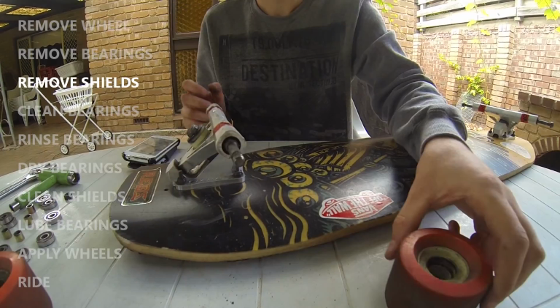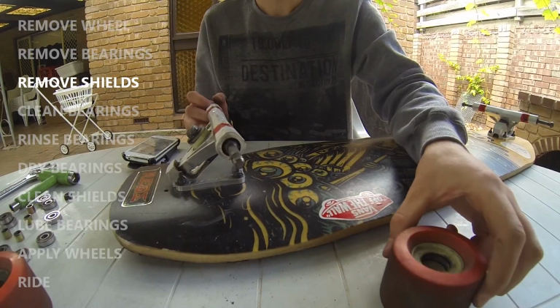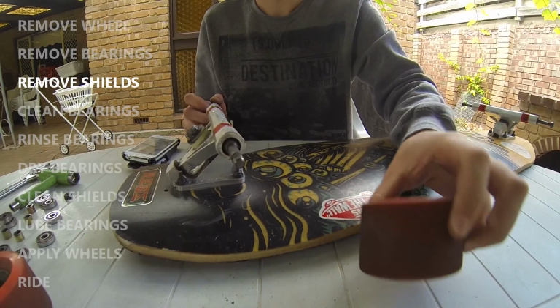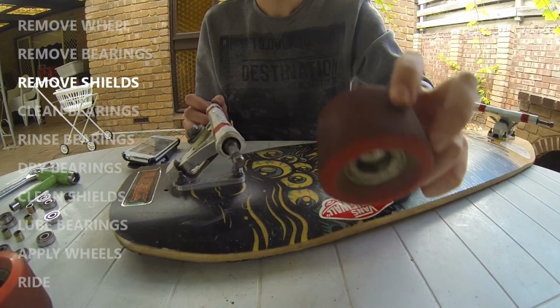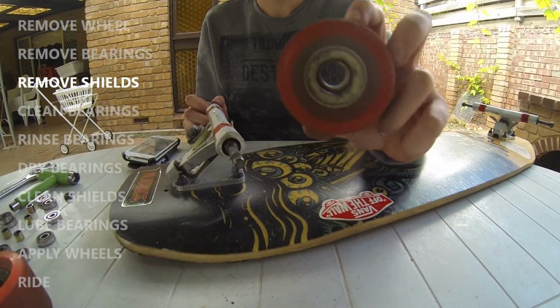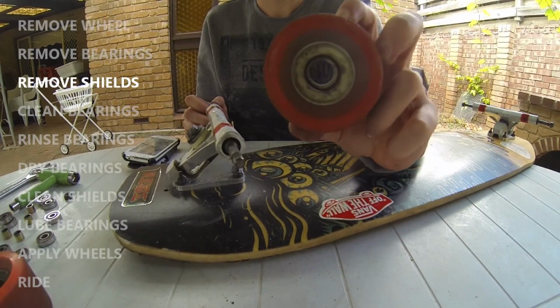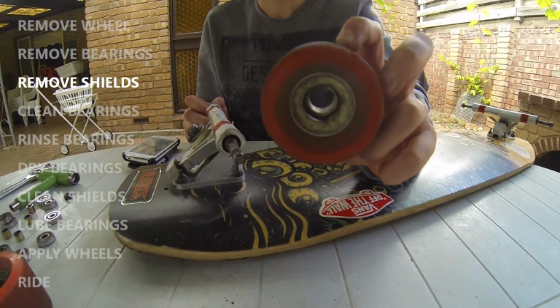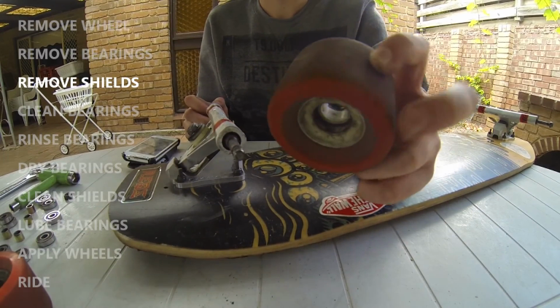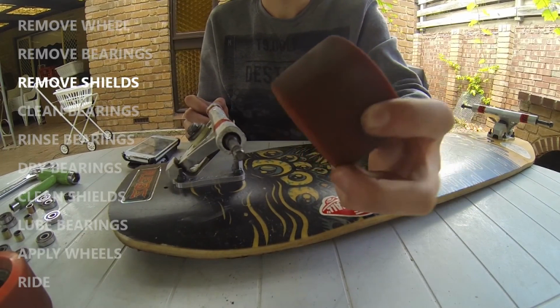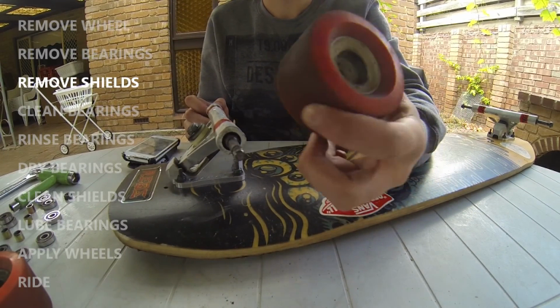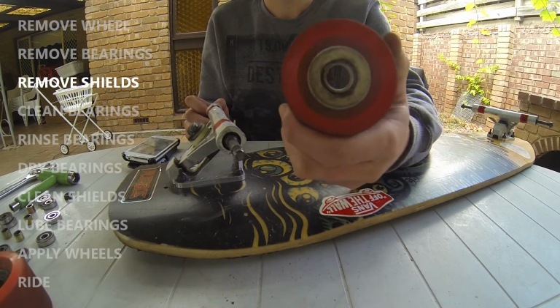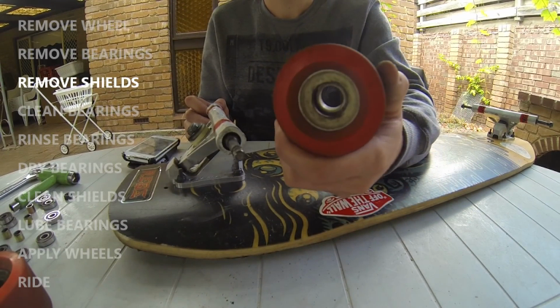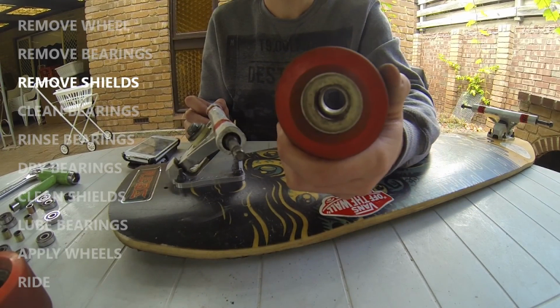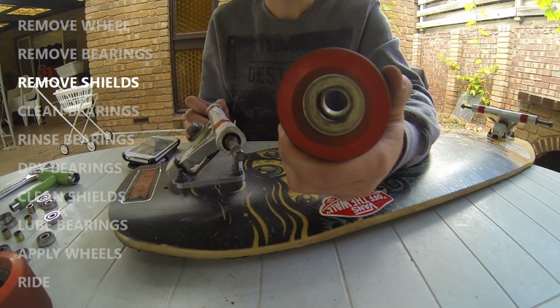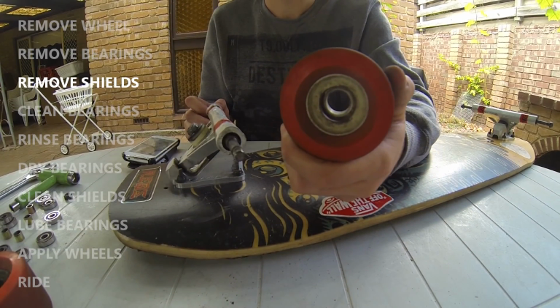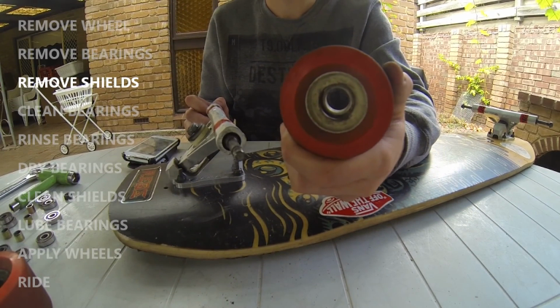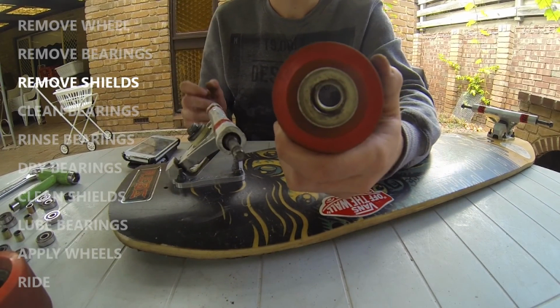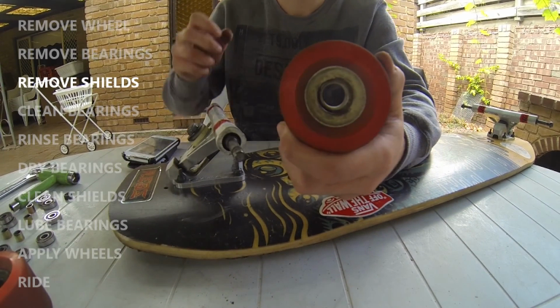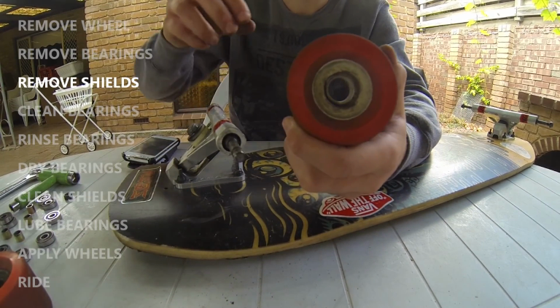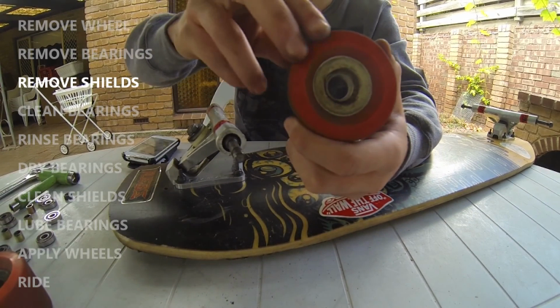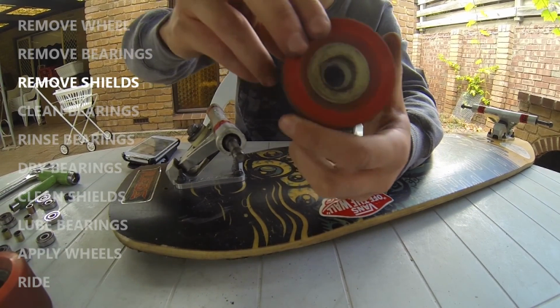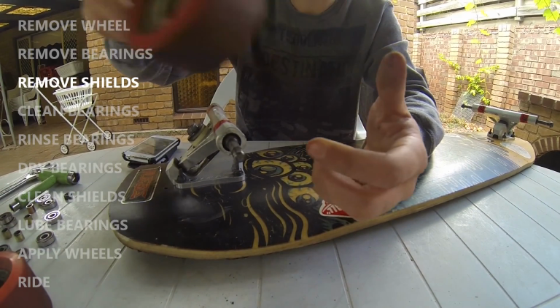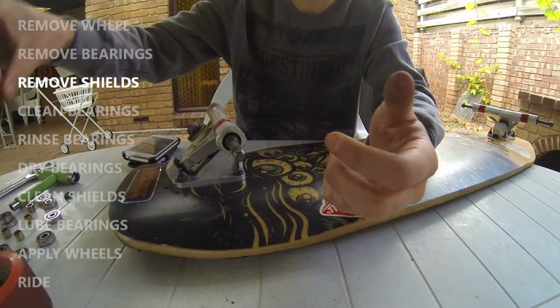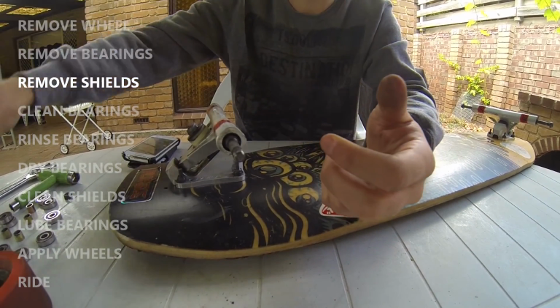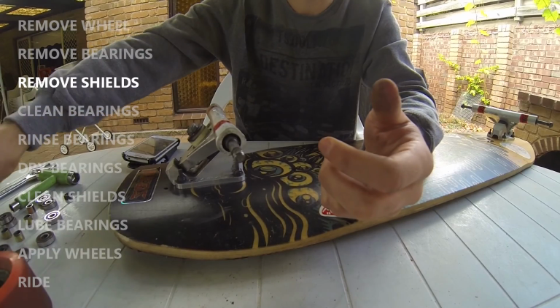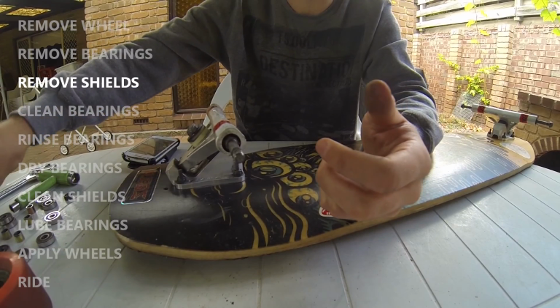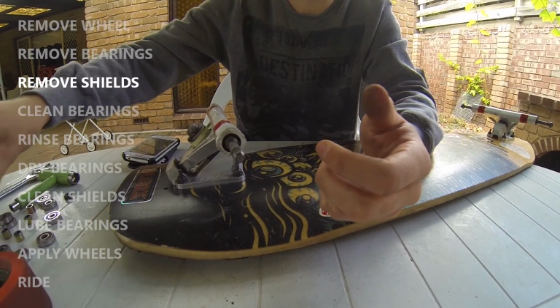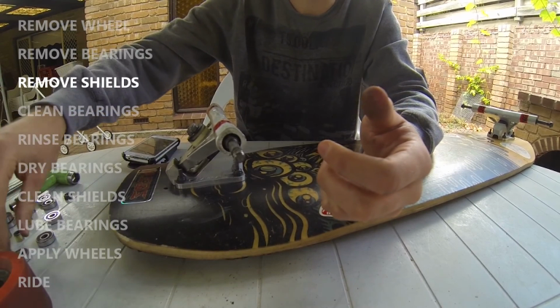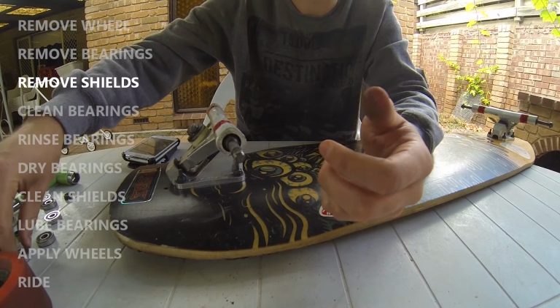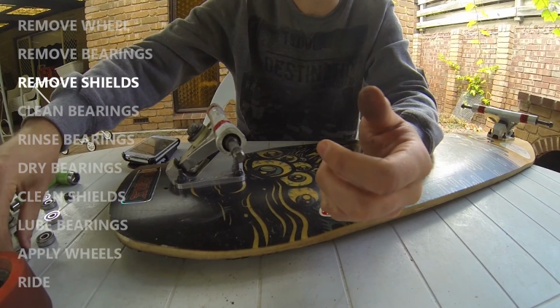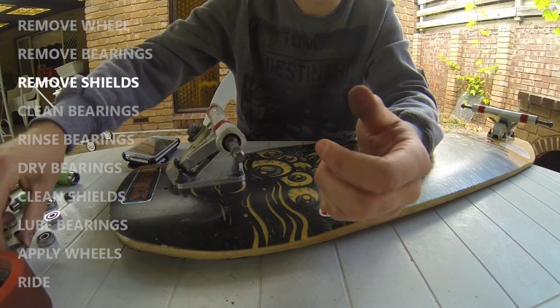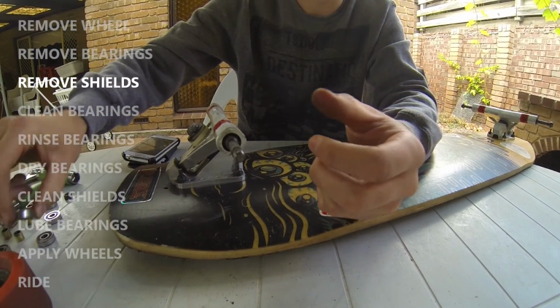Once there are no bearings or spacers left in any of your wheels, it's time to start cleaning your bearings.